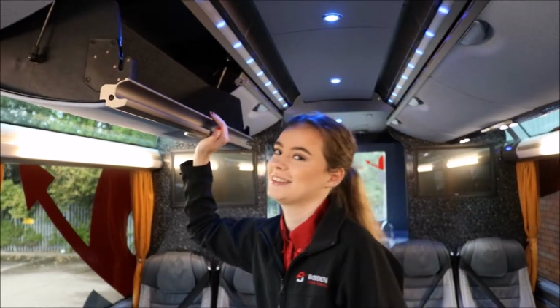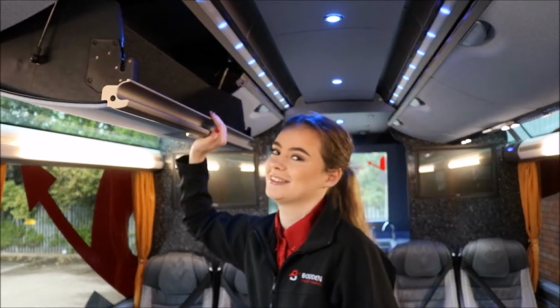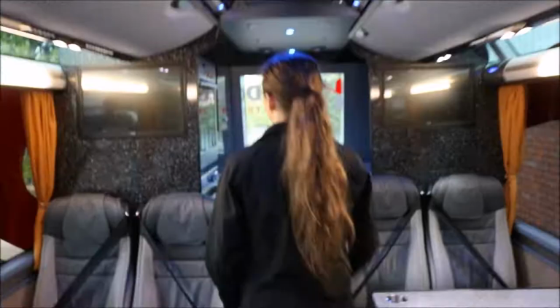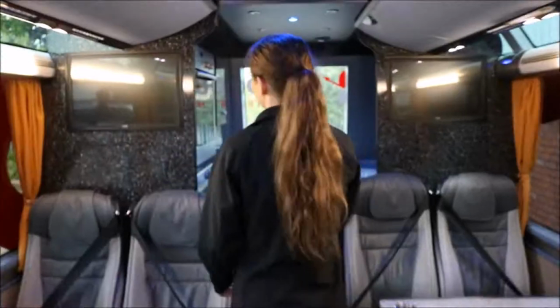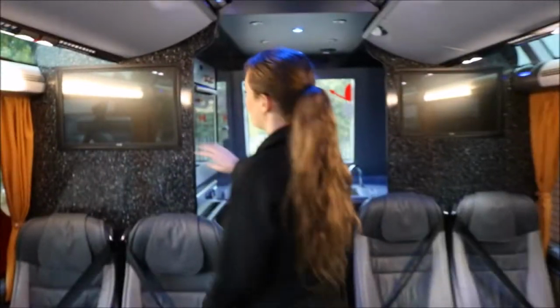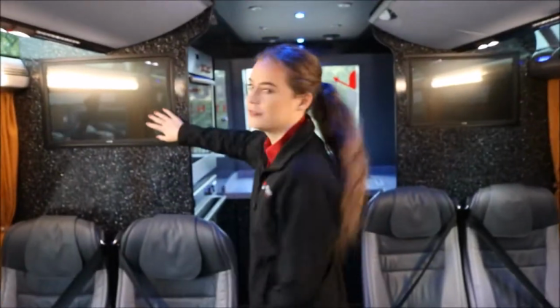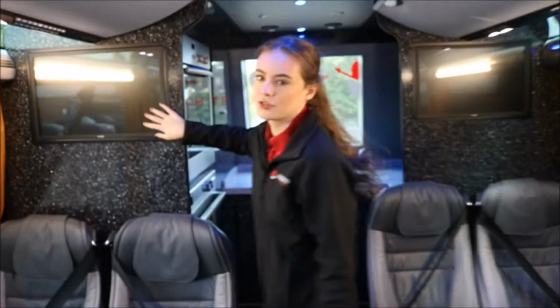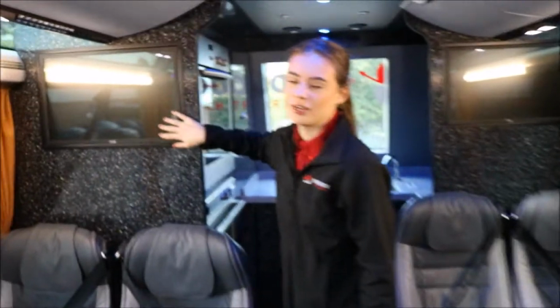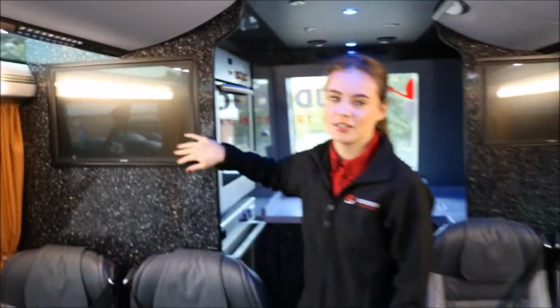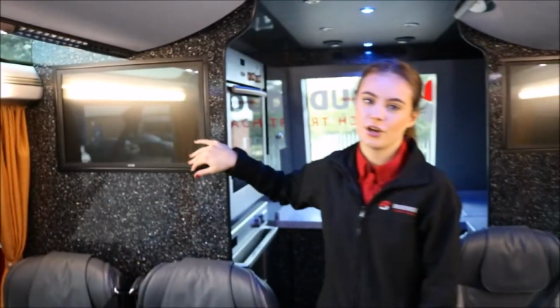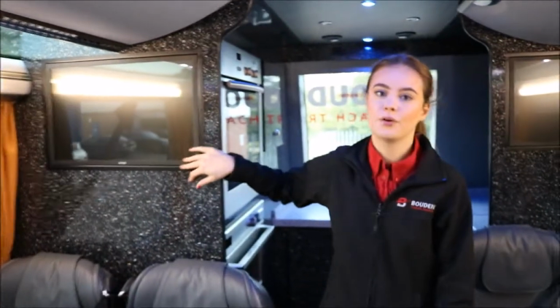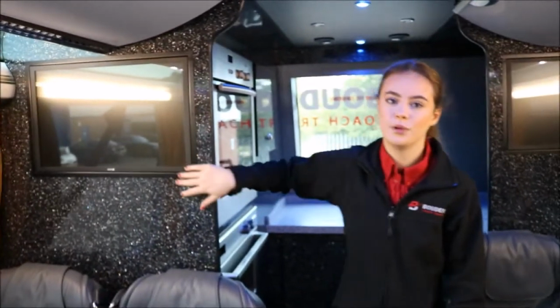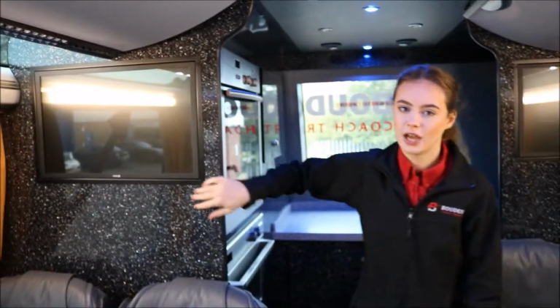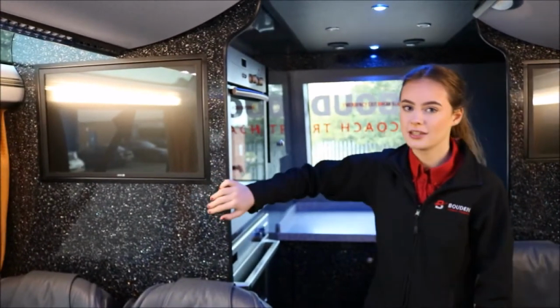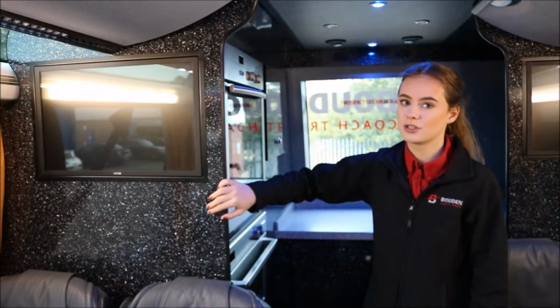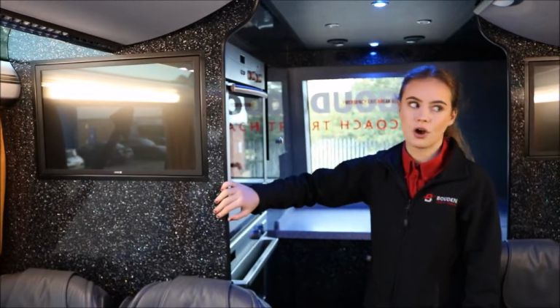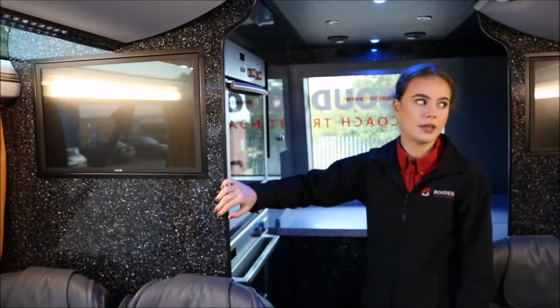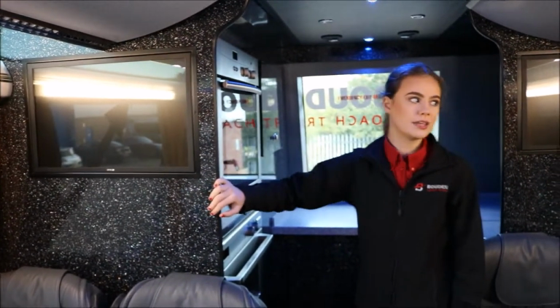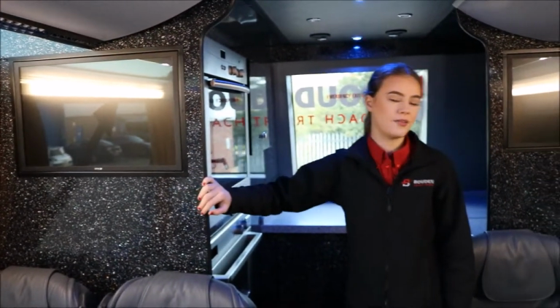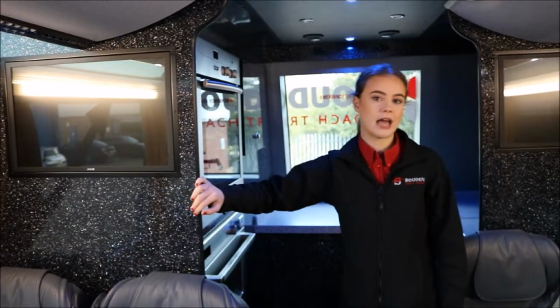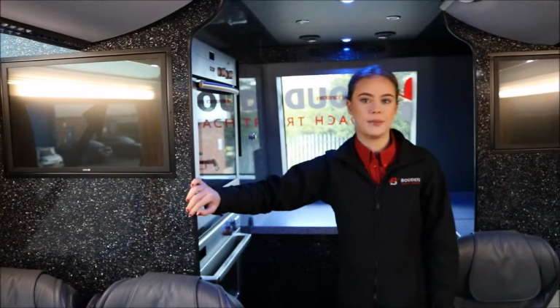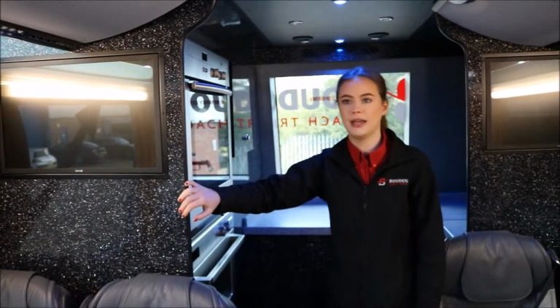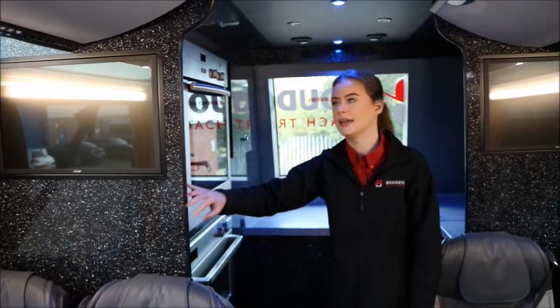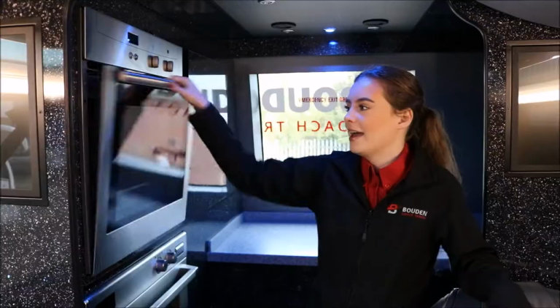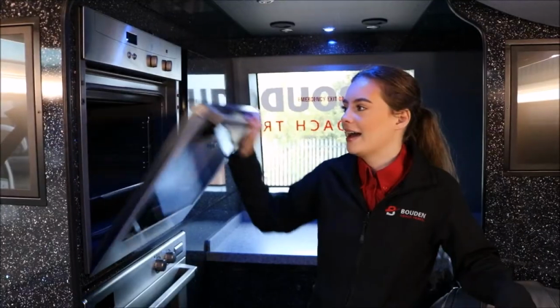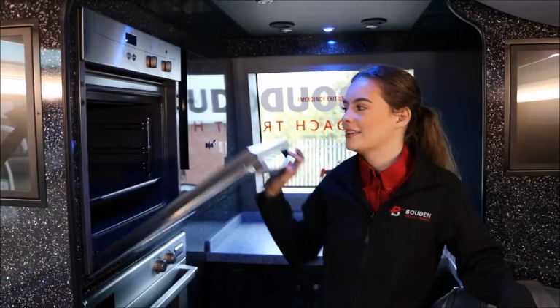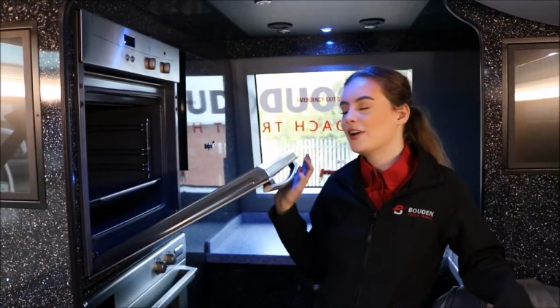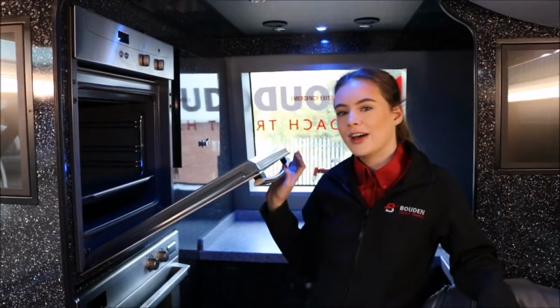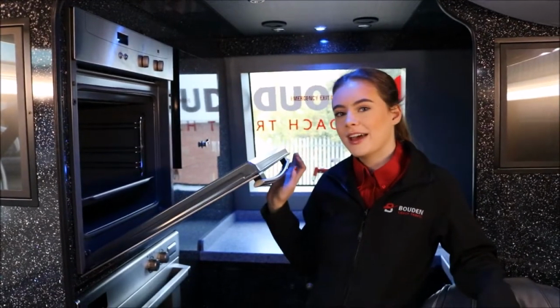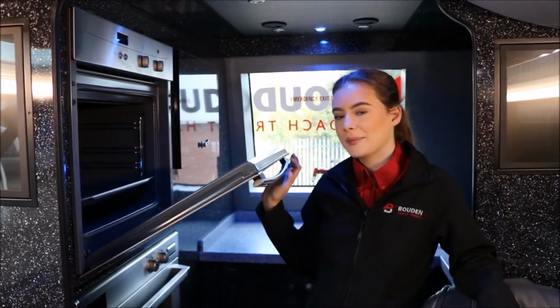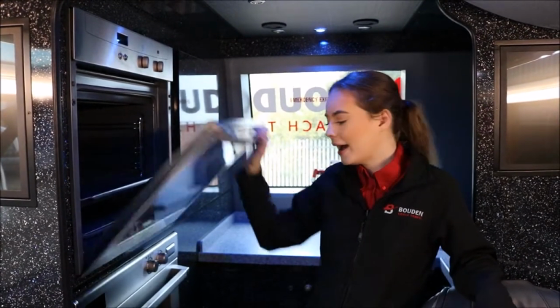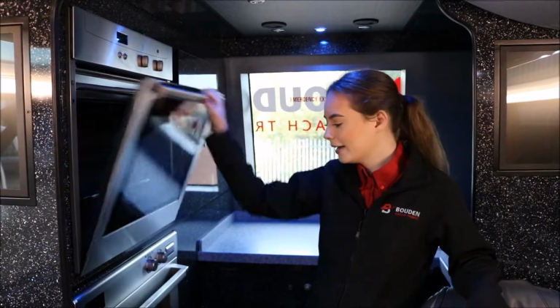It has 5 screens in total which has Sky TV capabilities. It has an oven in the back.